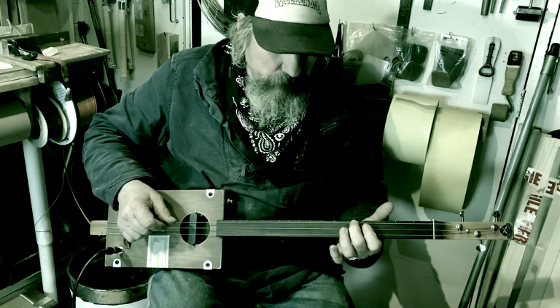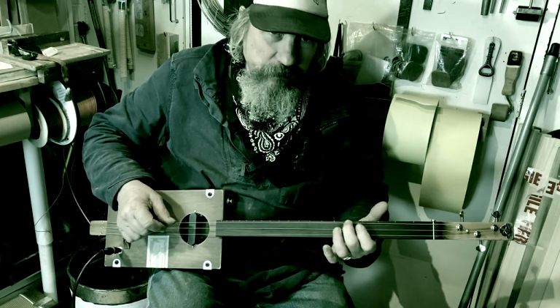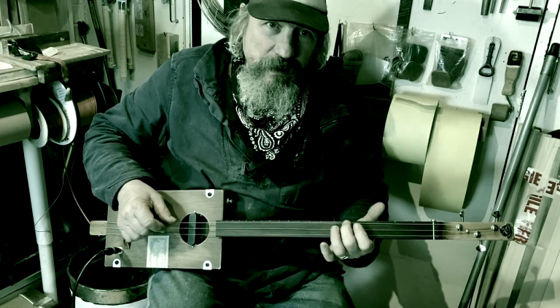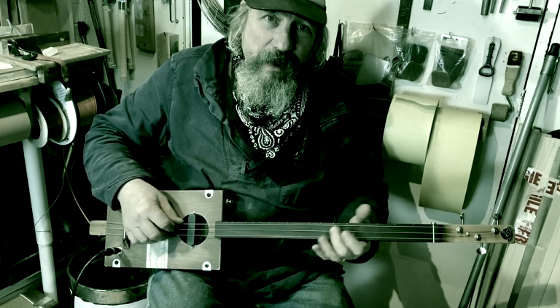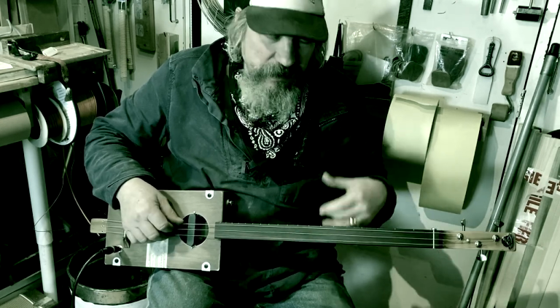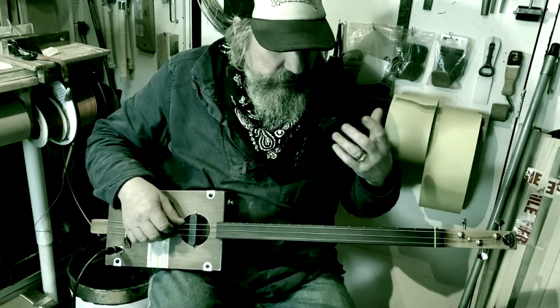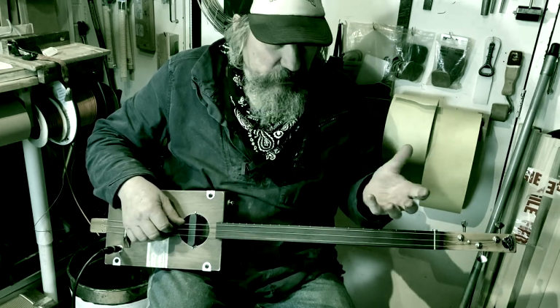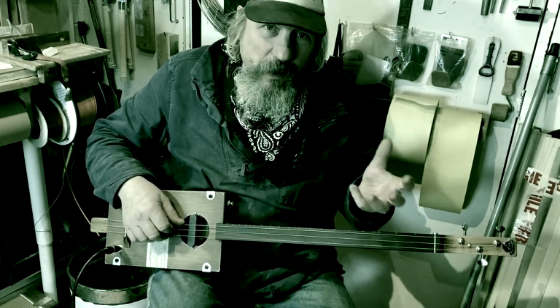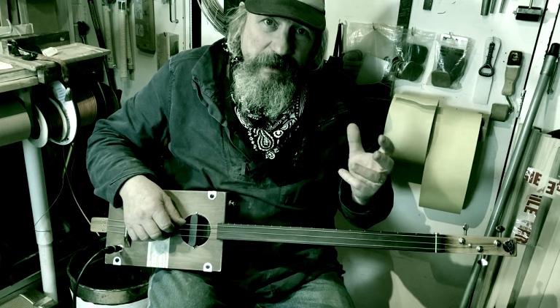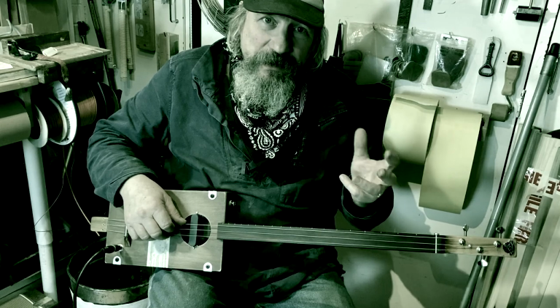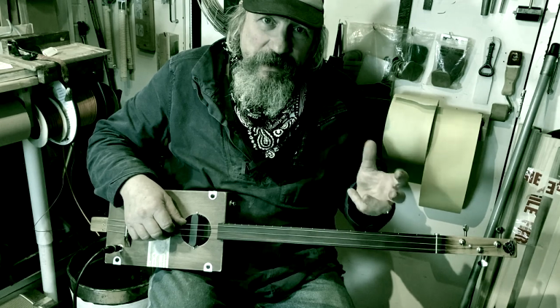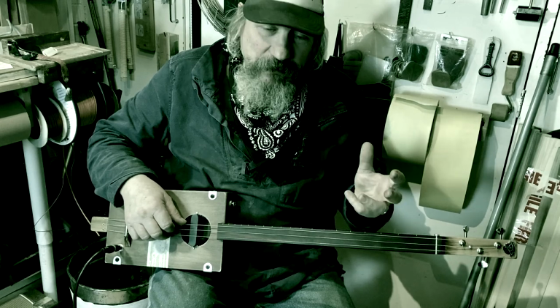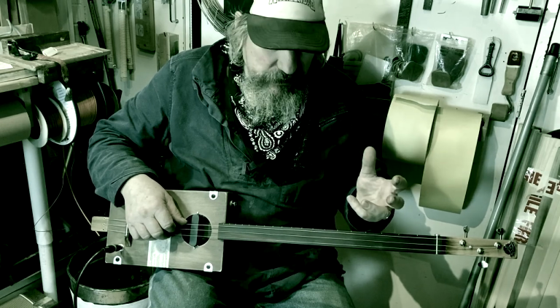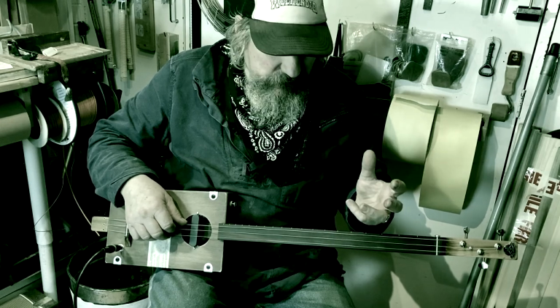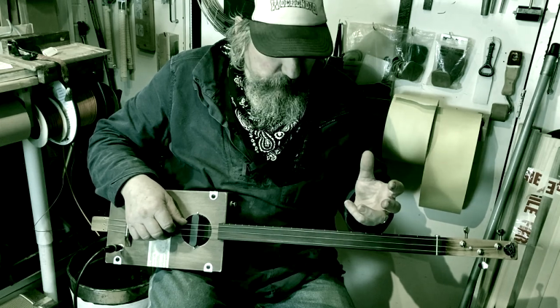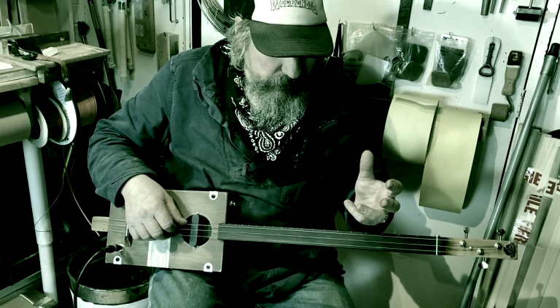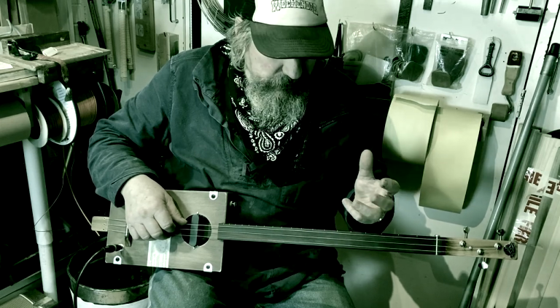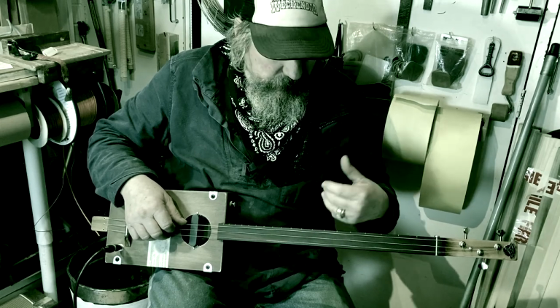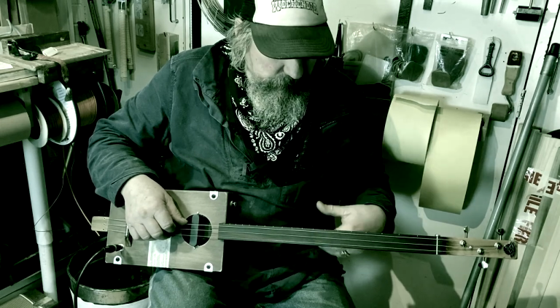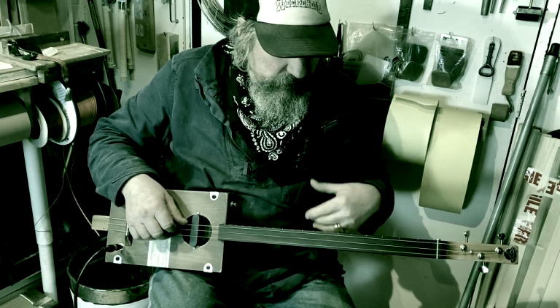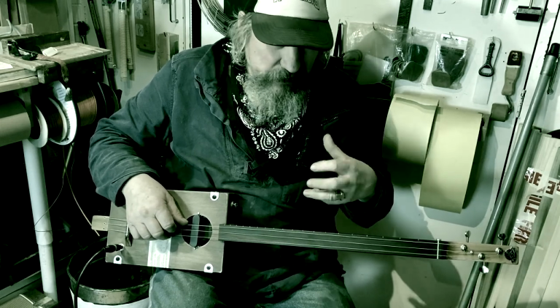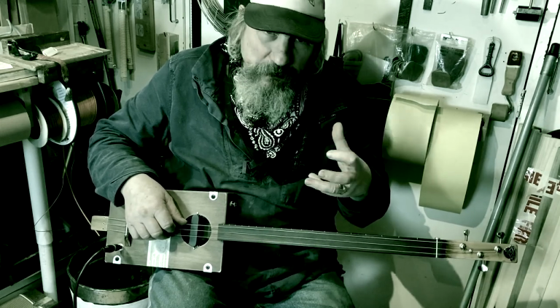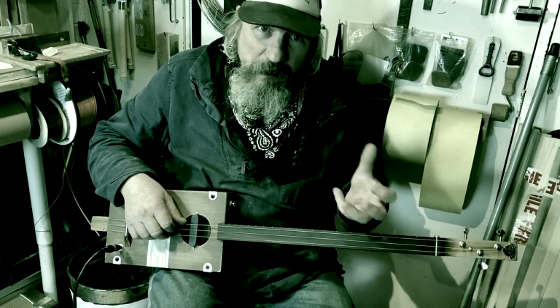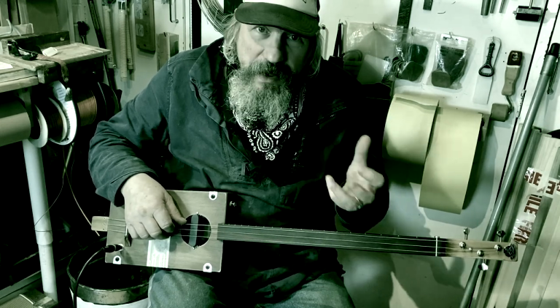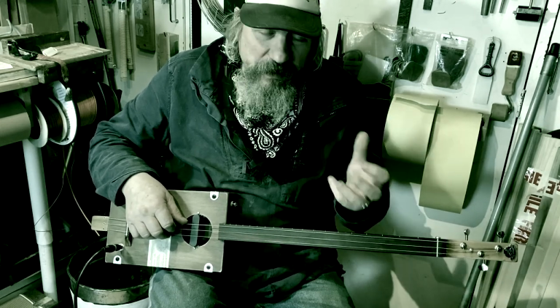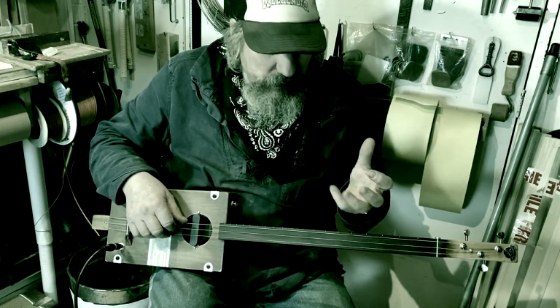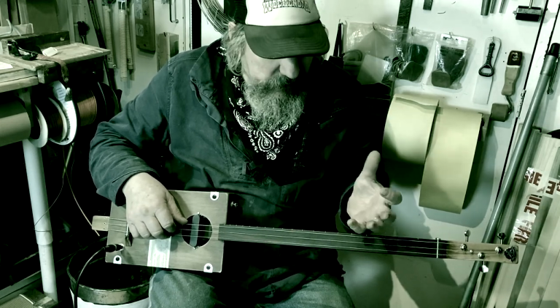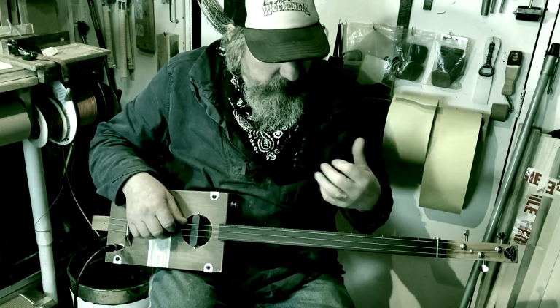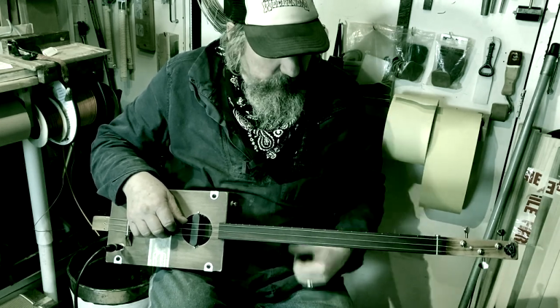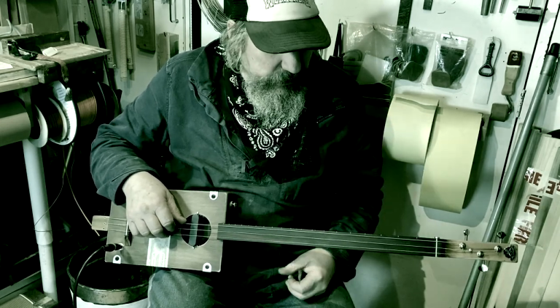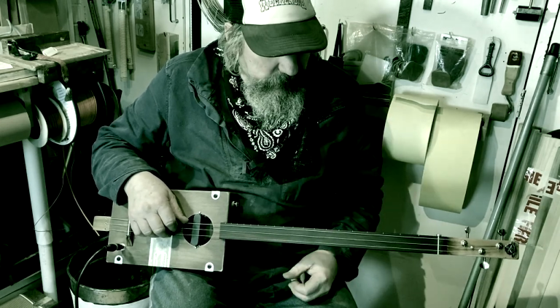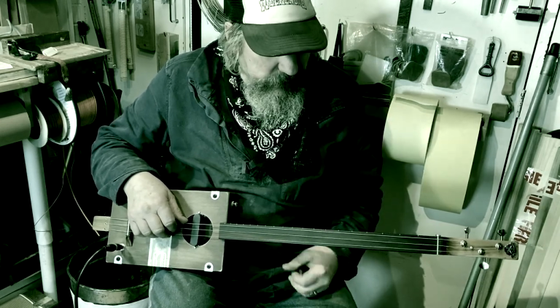I tend to use quite an exaggerated vibrato to make the most of the opportunities.